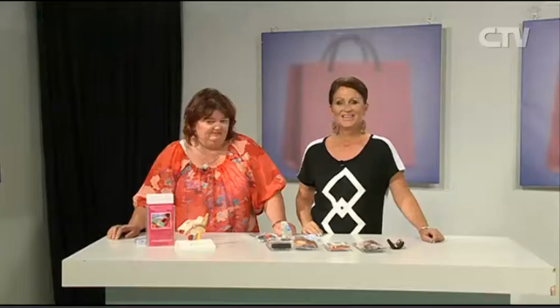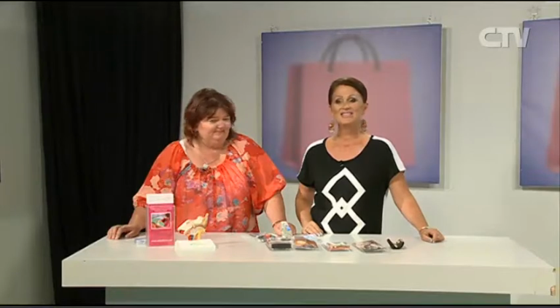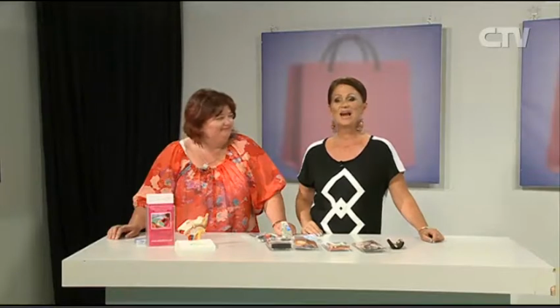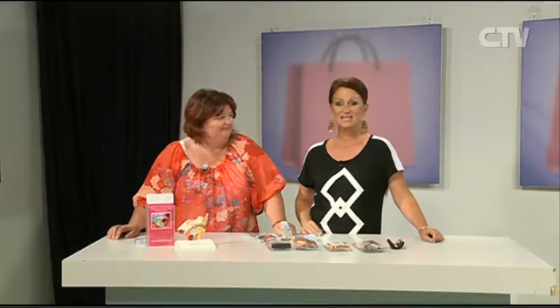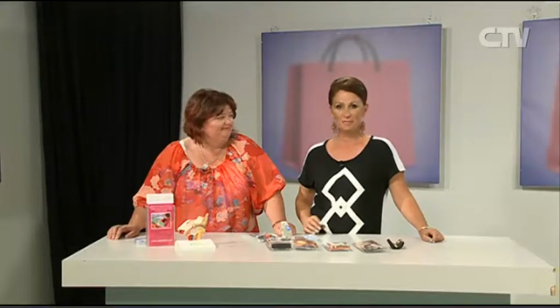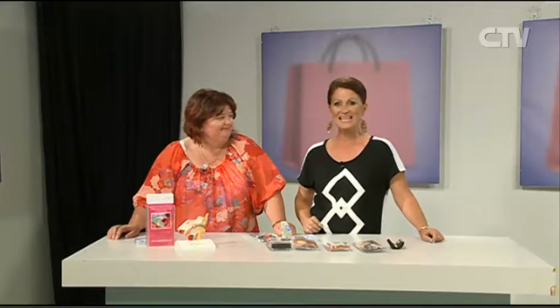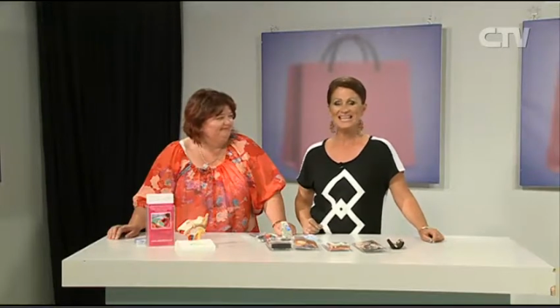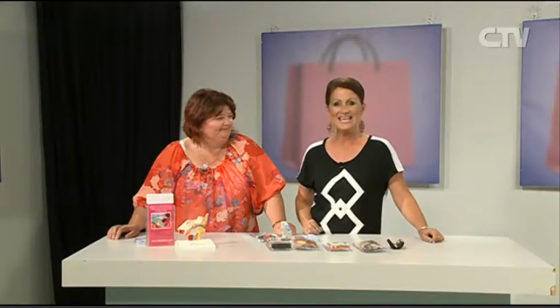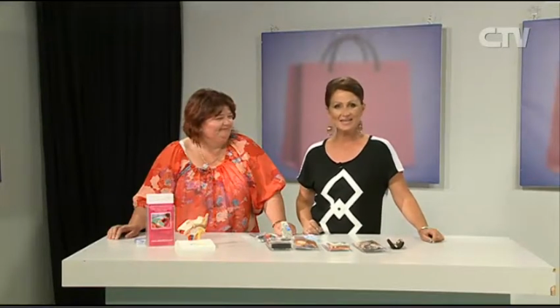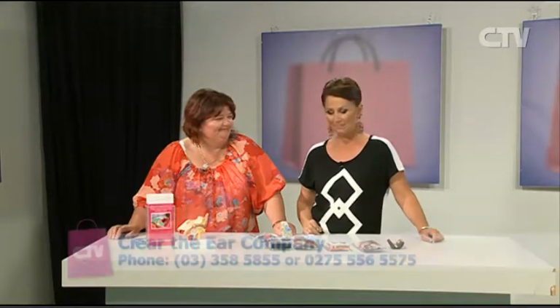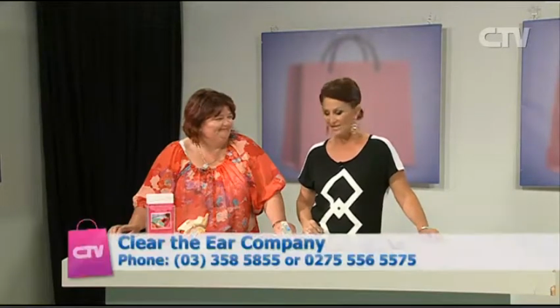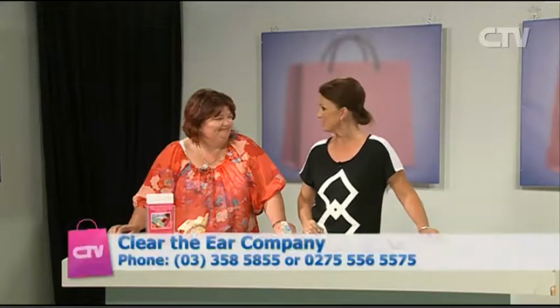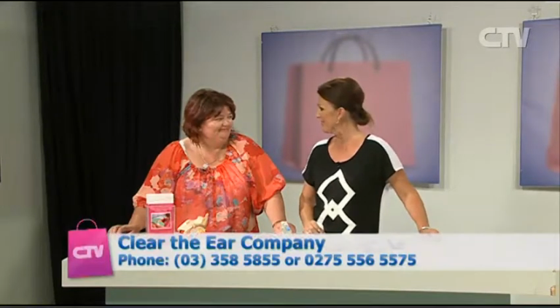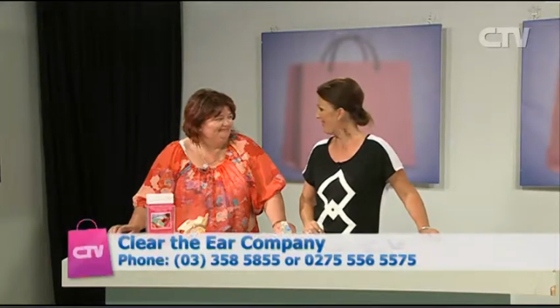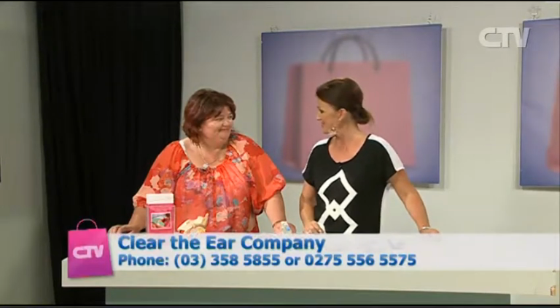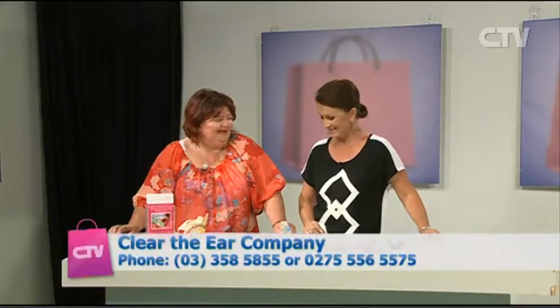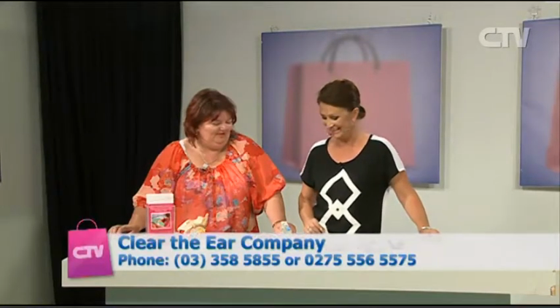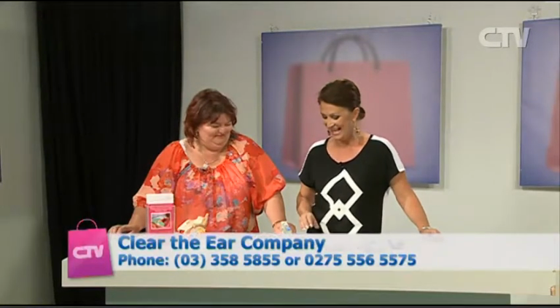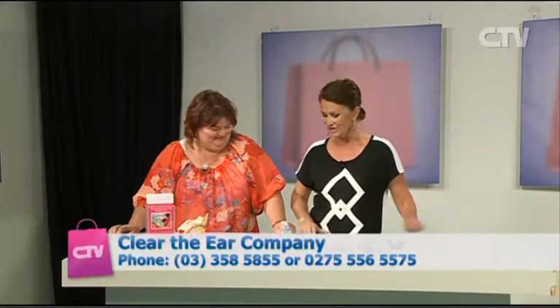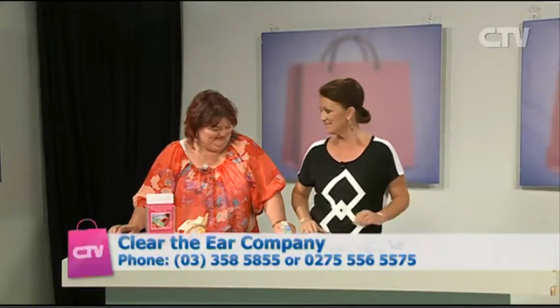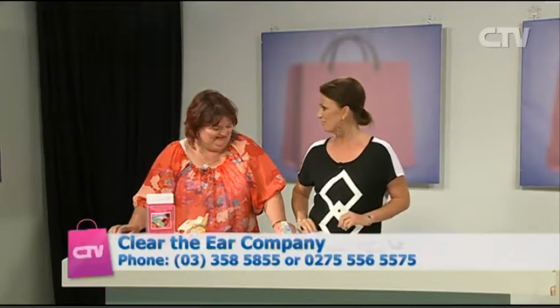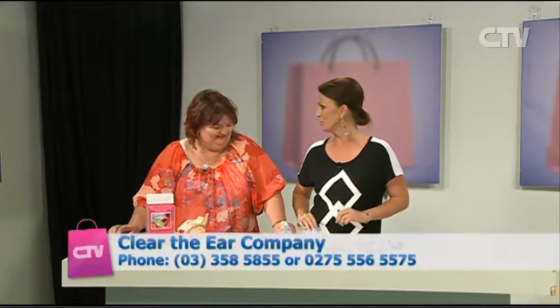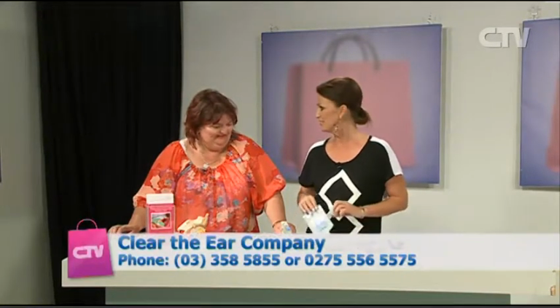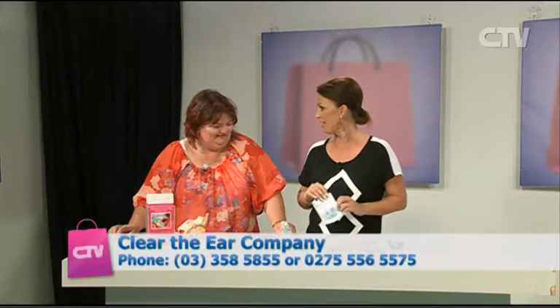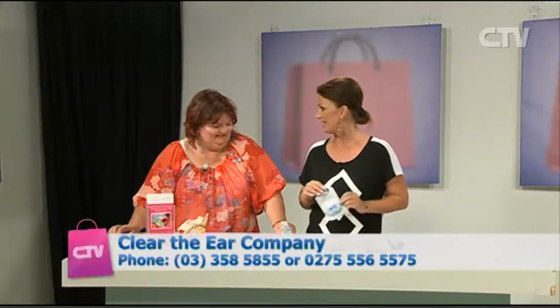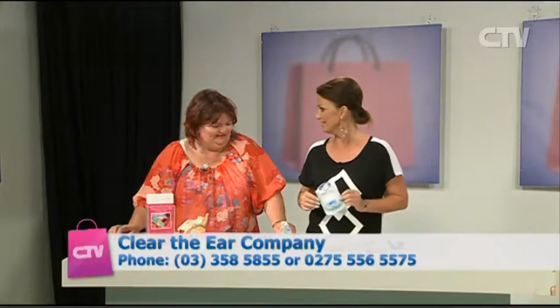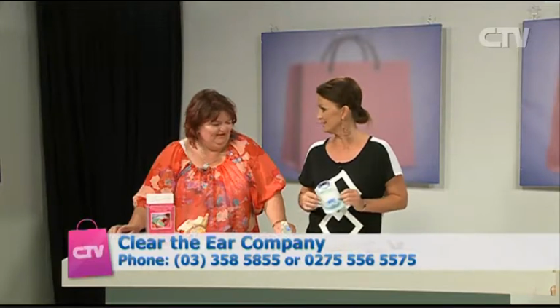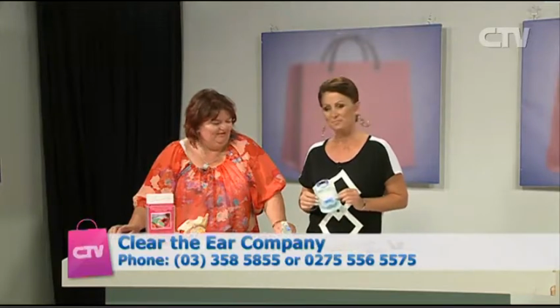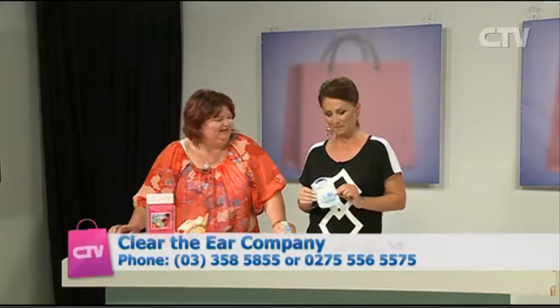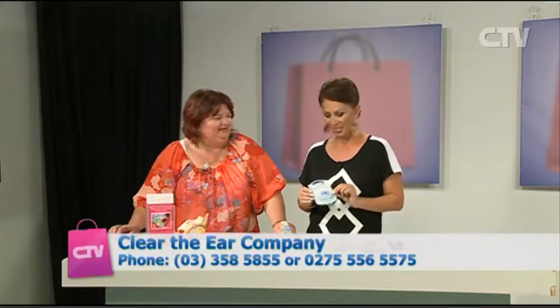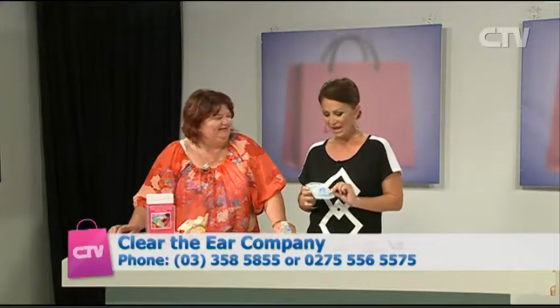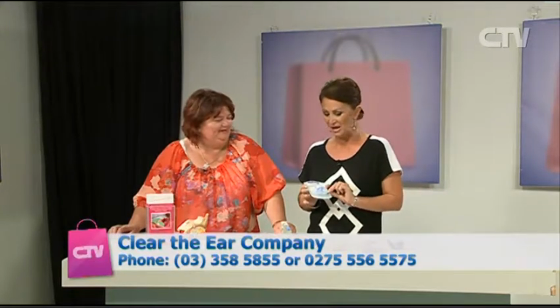And Tracey from the Clear the Ear Company joins me. Hi Tracey. Hello. Tracey, full of goodies for our ears!